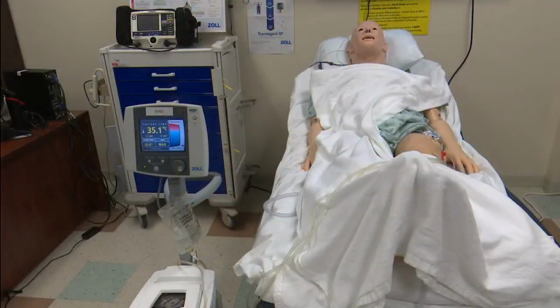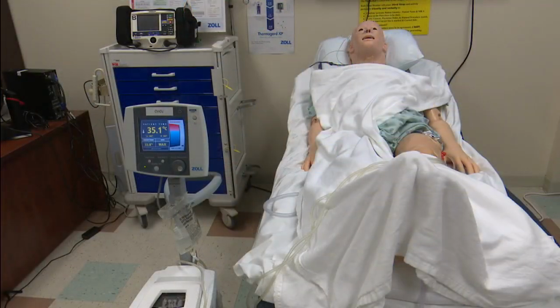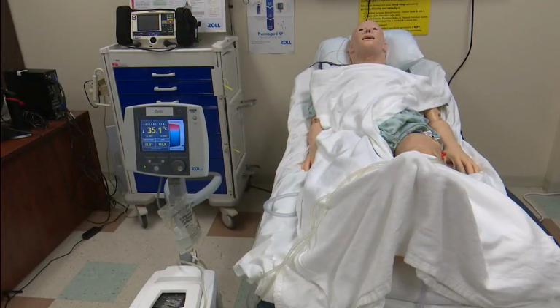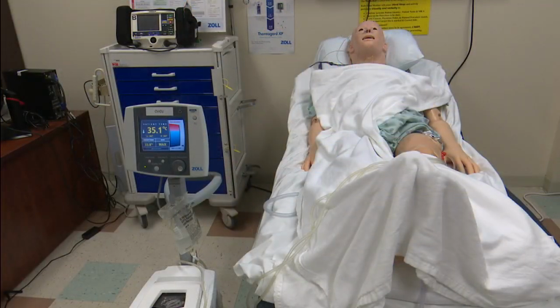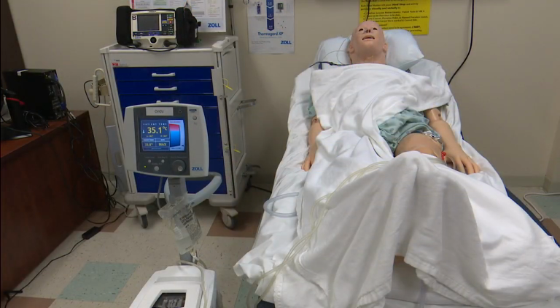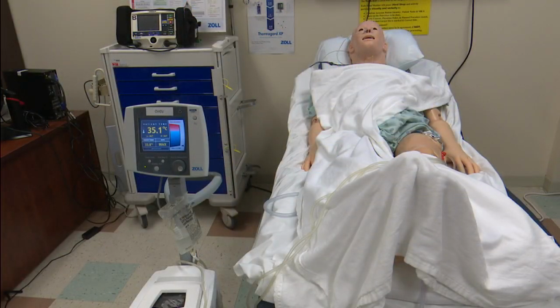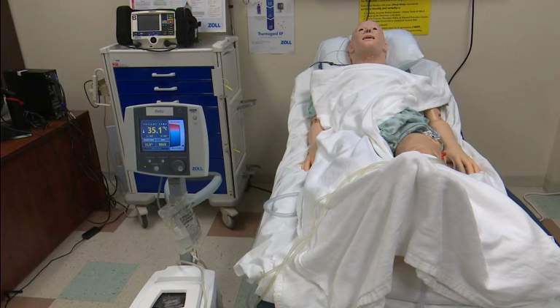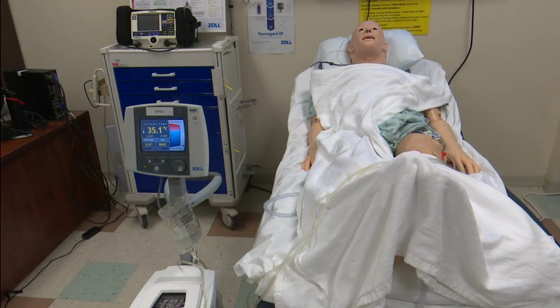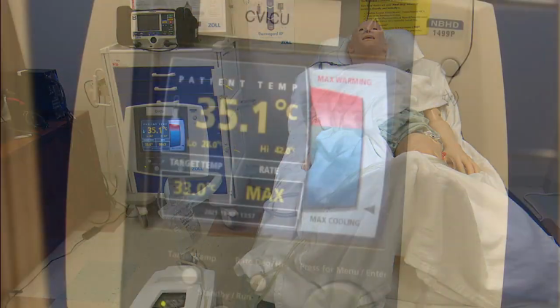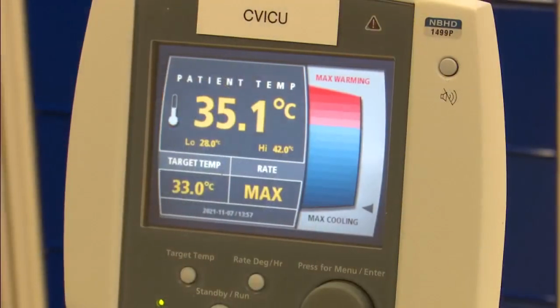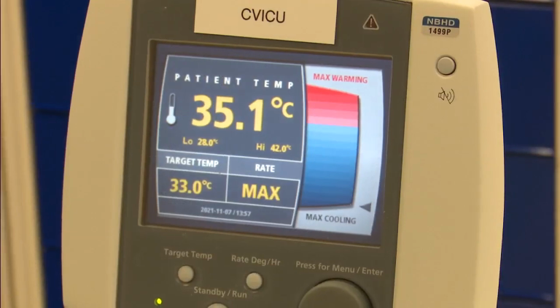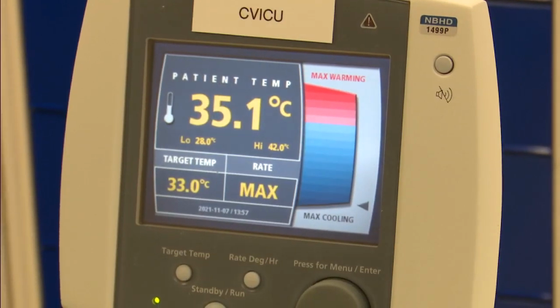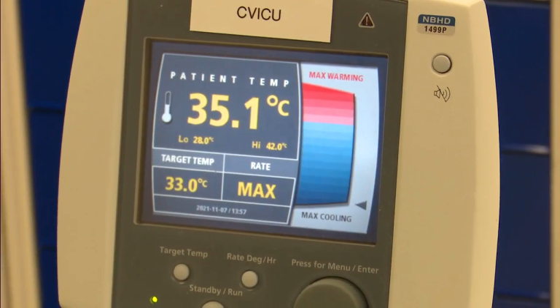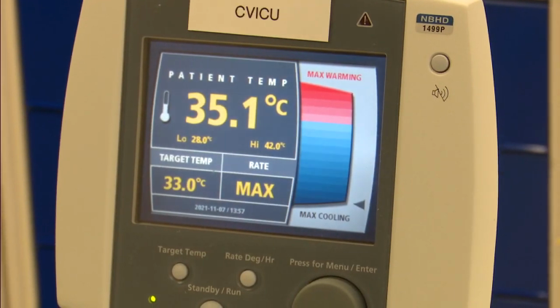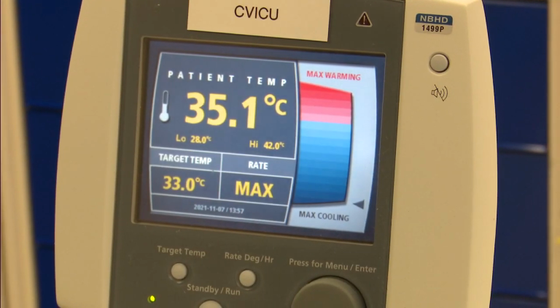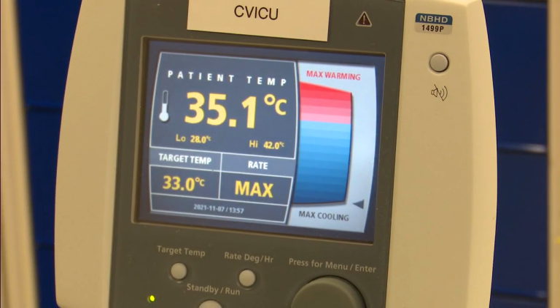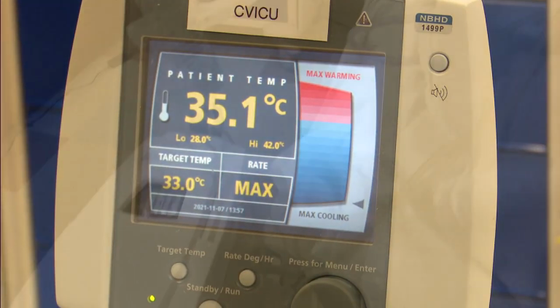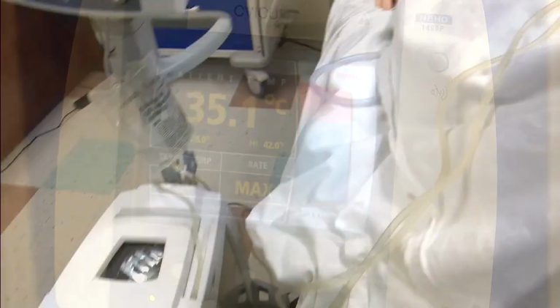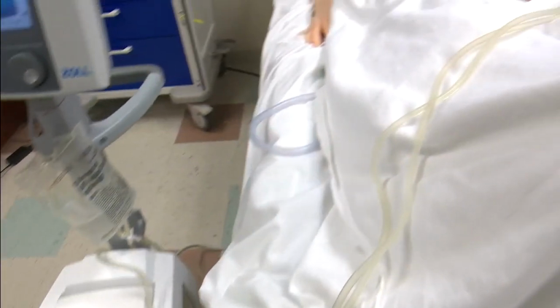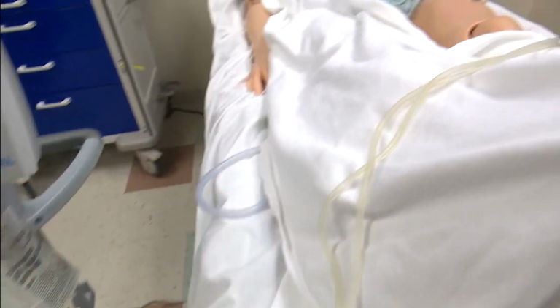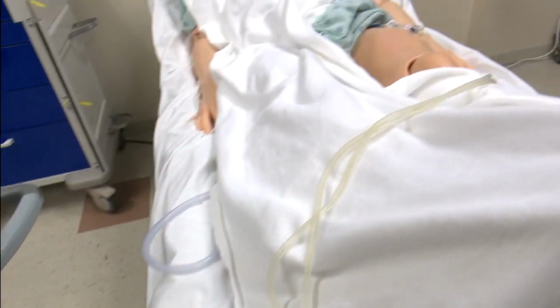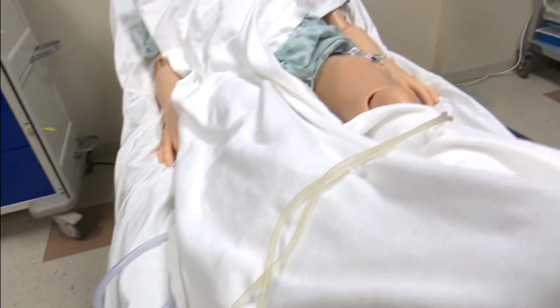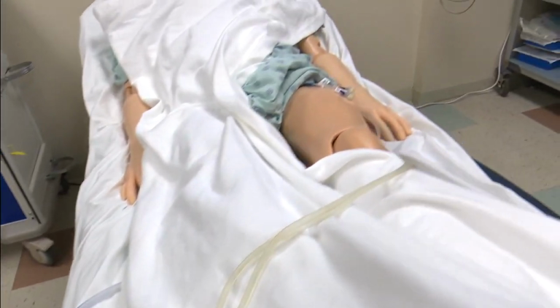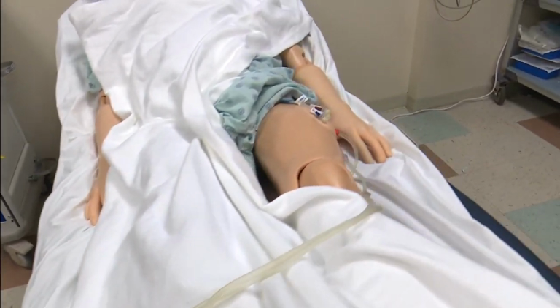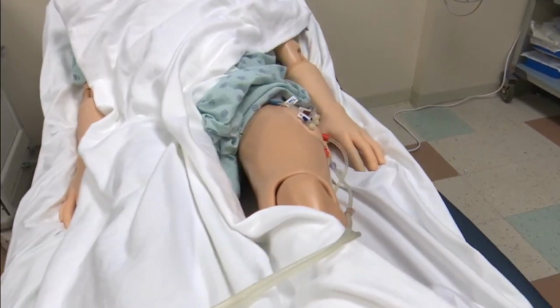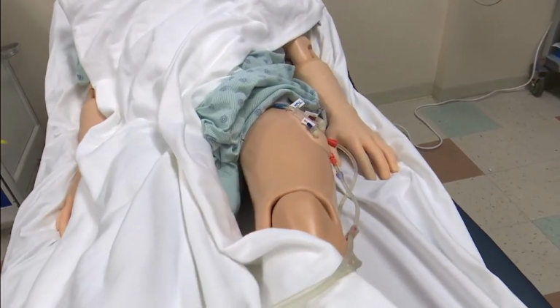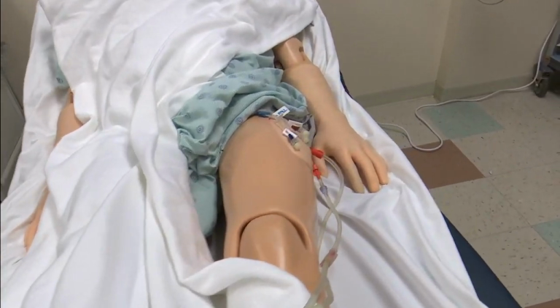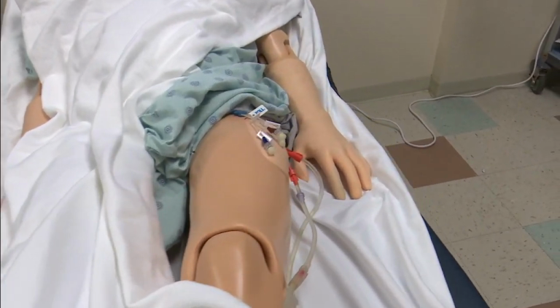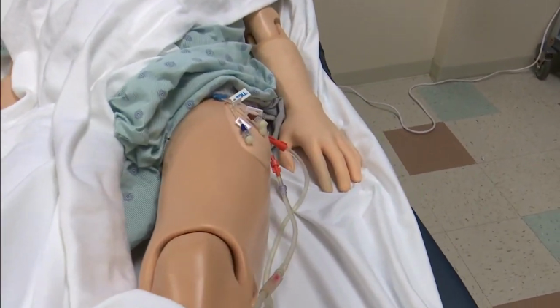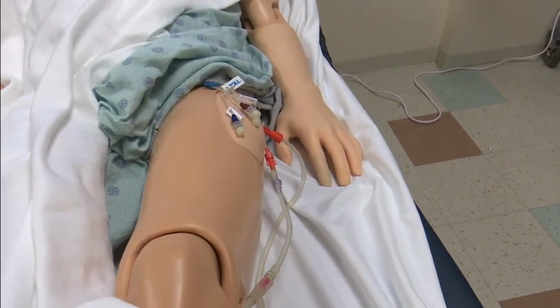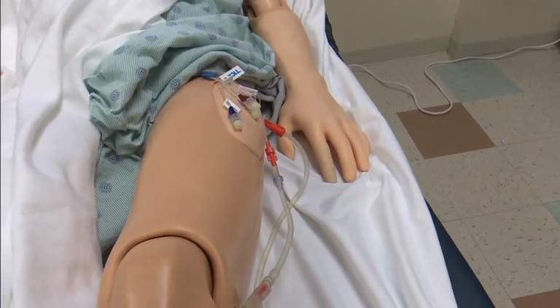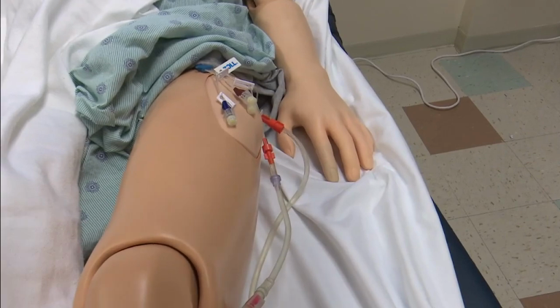Specialists at Broward Health Medical Center initiated what they call Code ICE — targeted temperature management to cool the body.